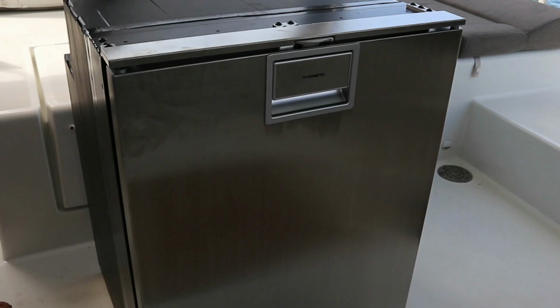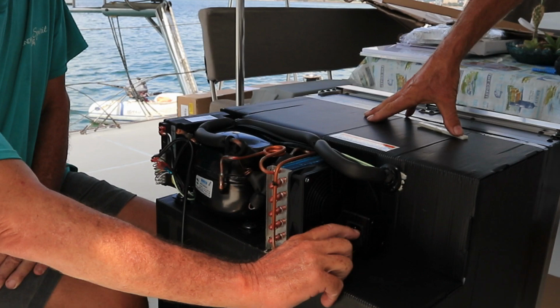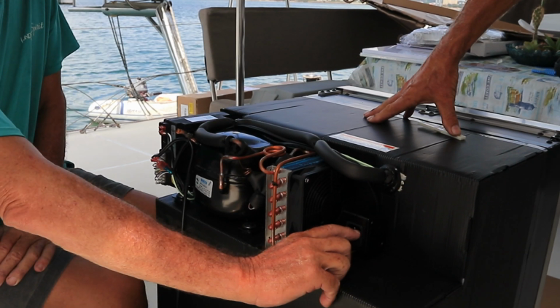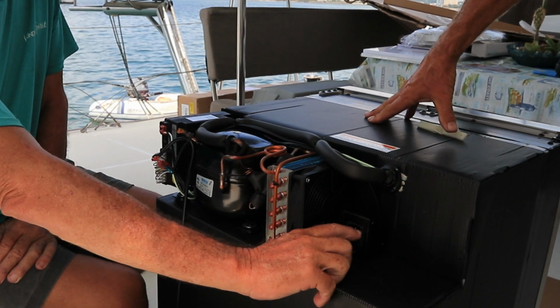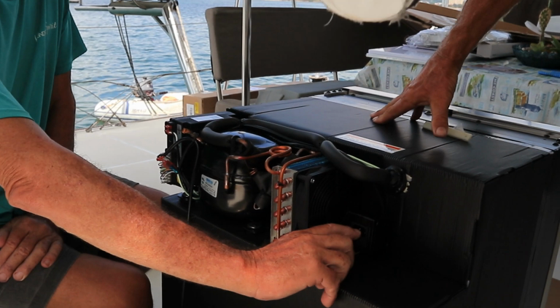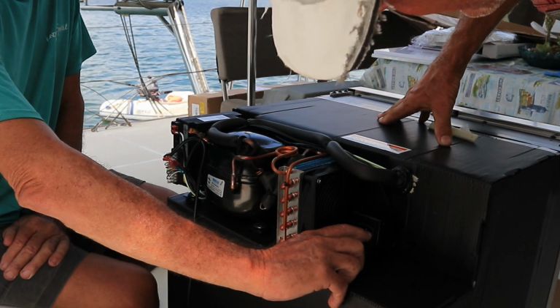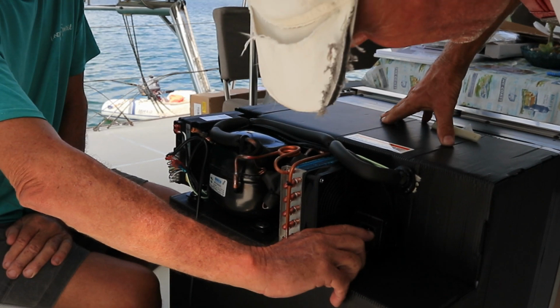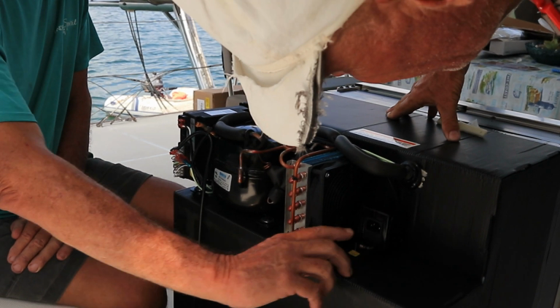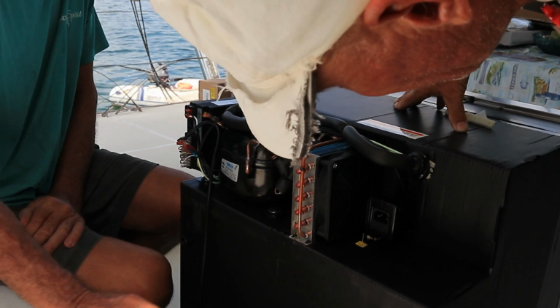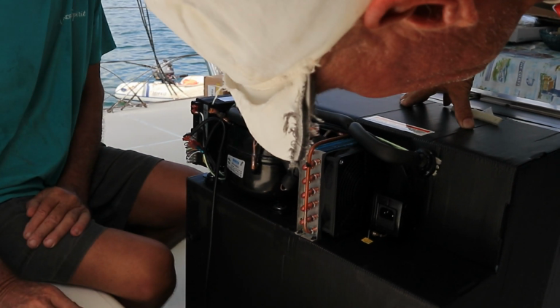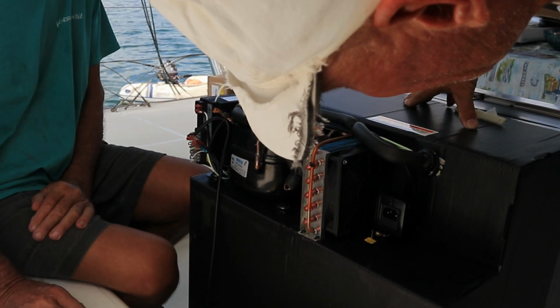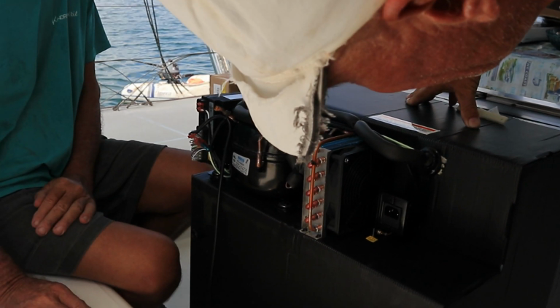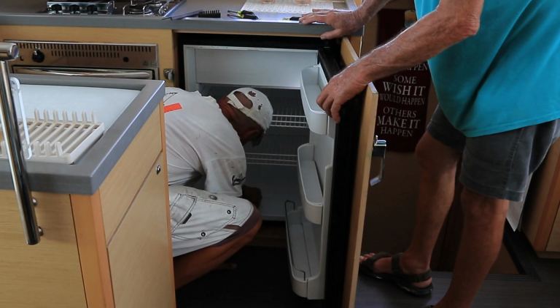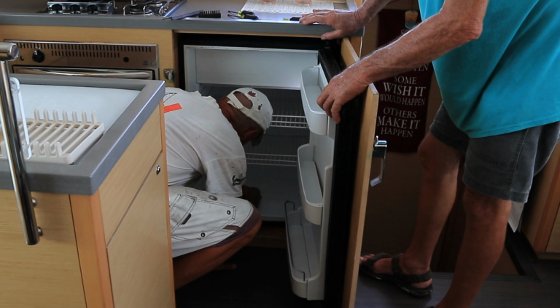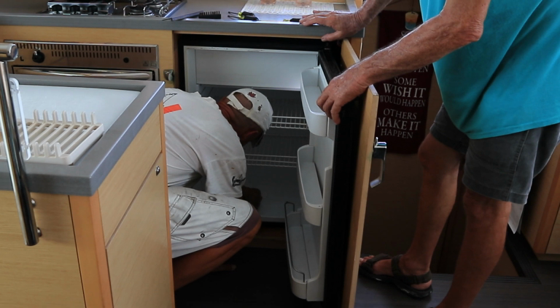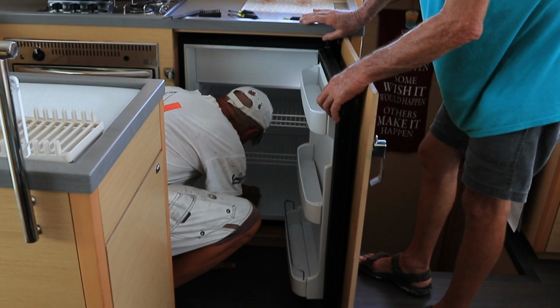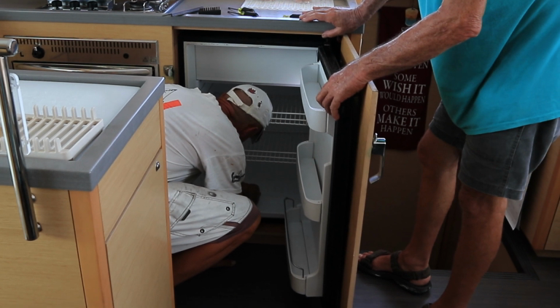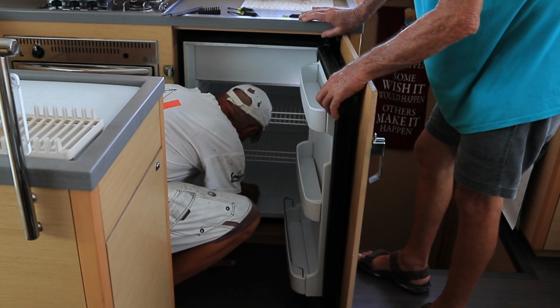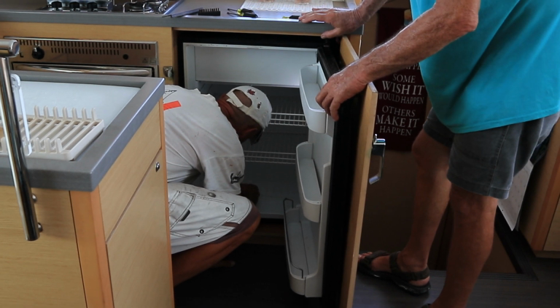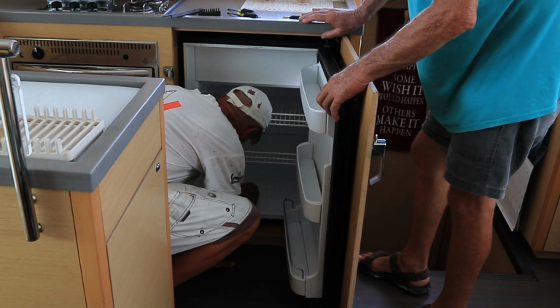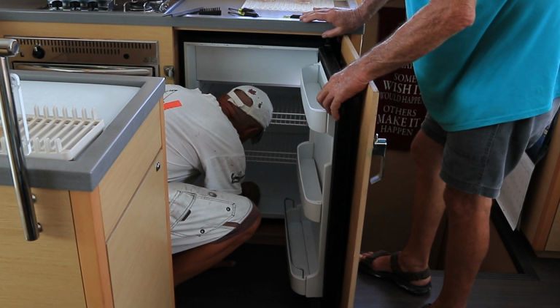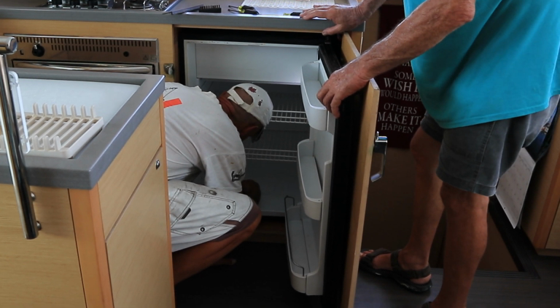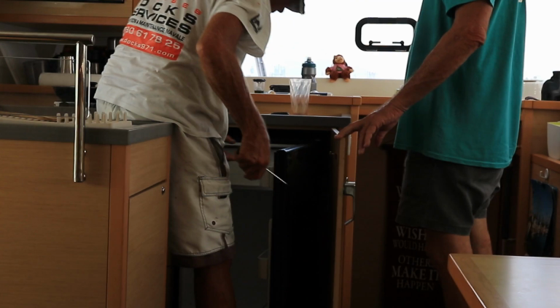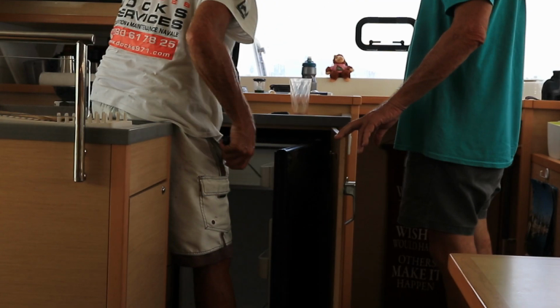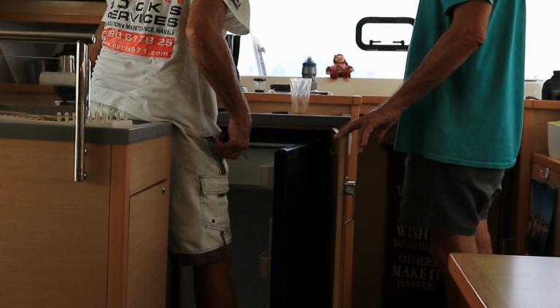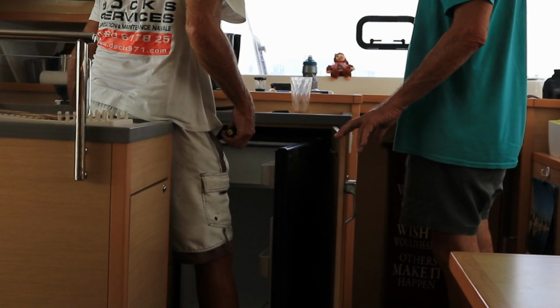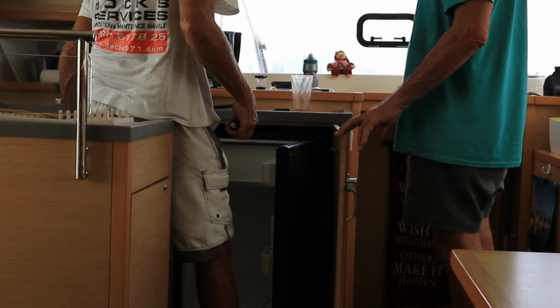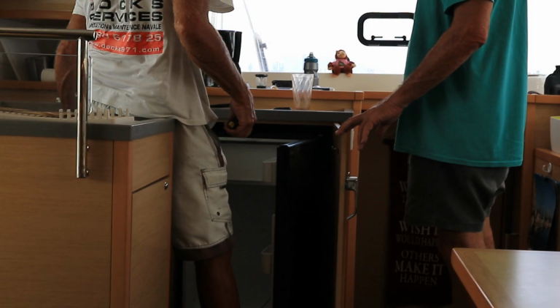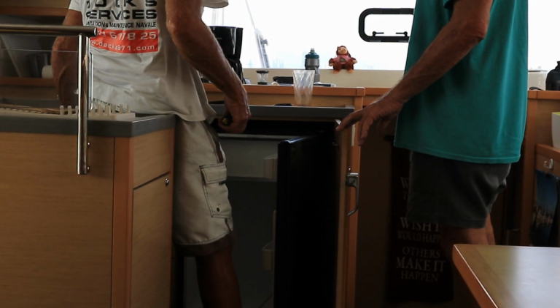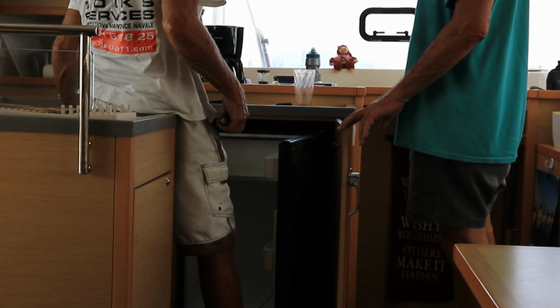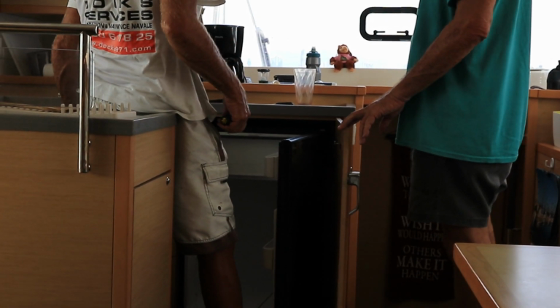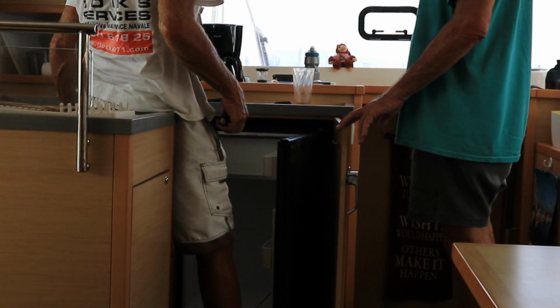Last week our new fridge came in. Time to take out the old fridge. One screw they can't read out.